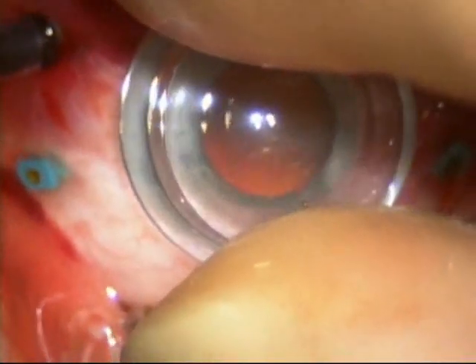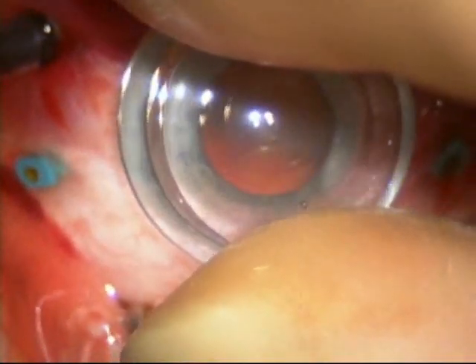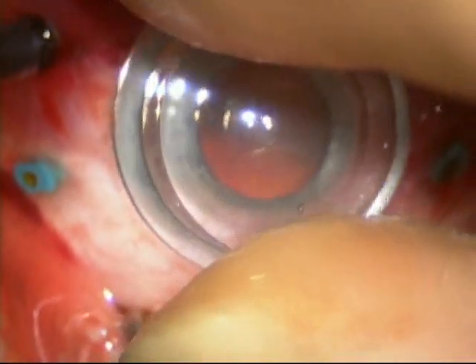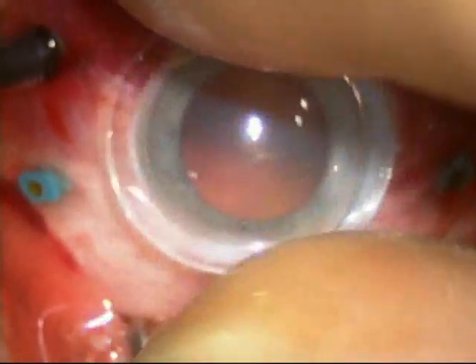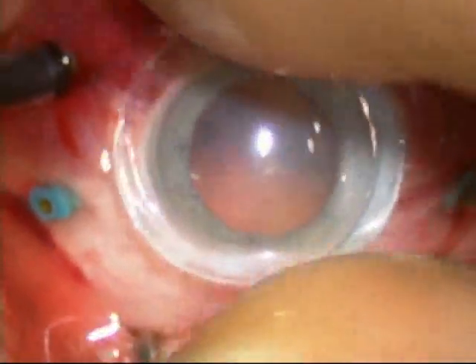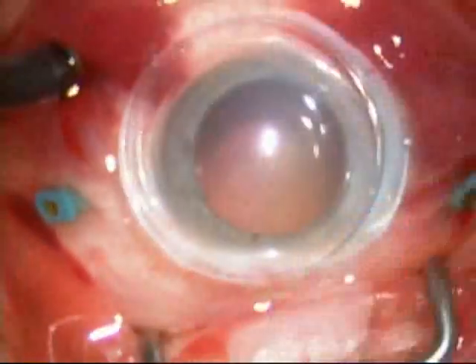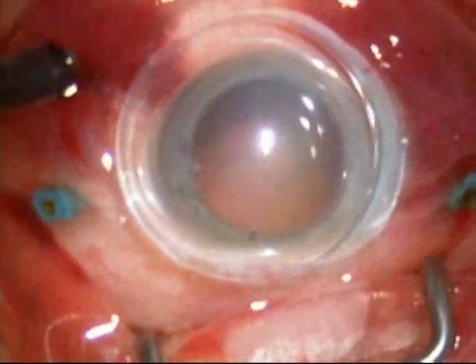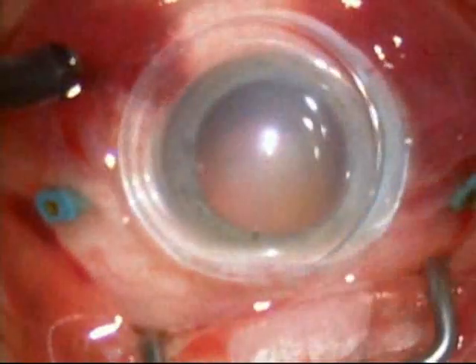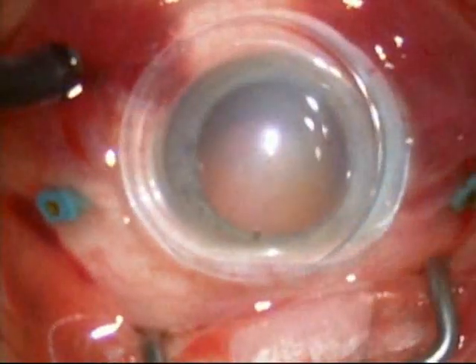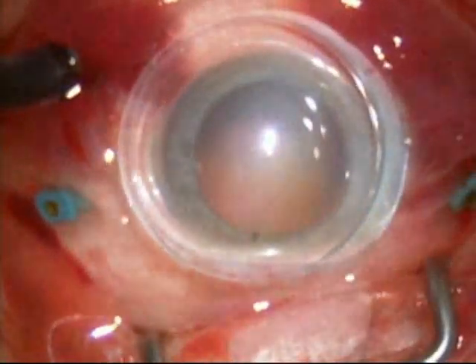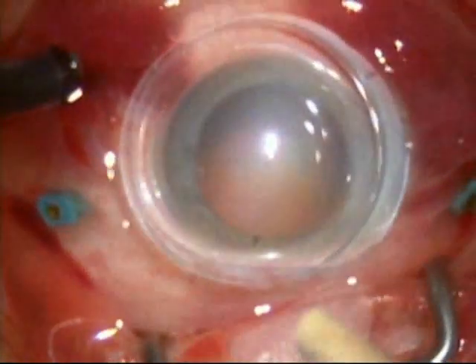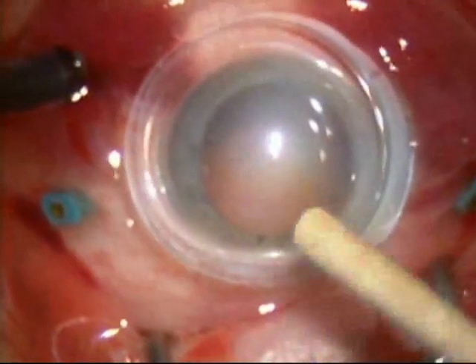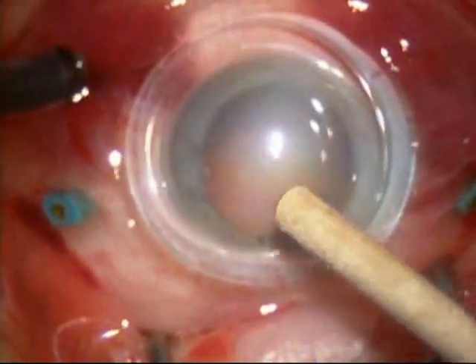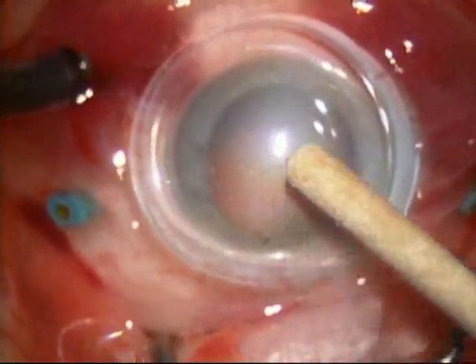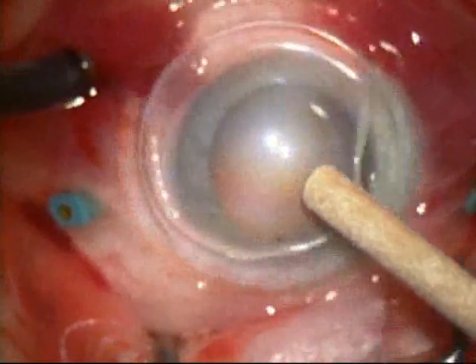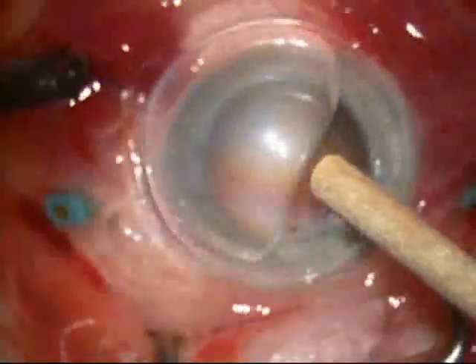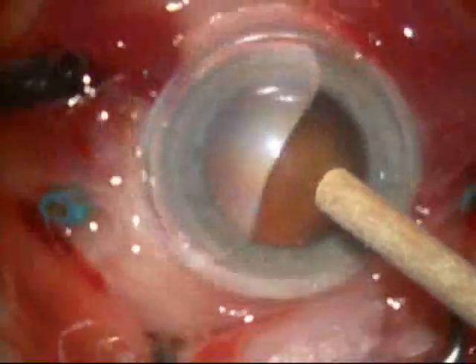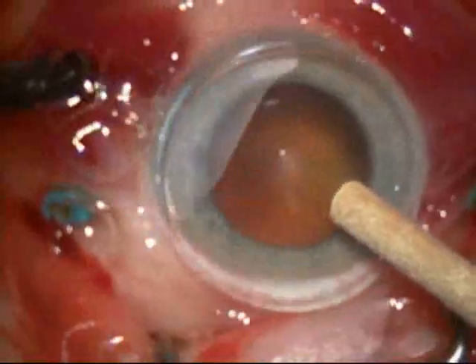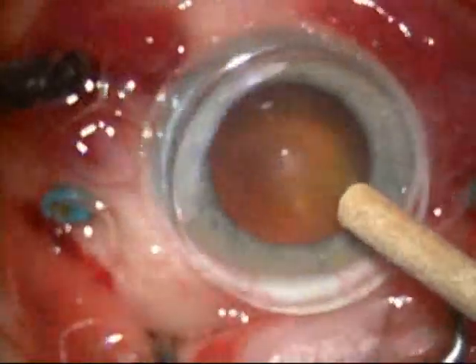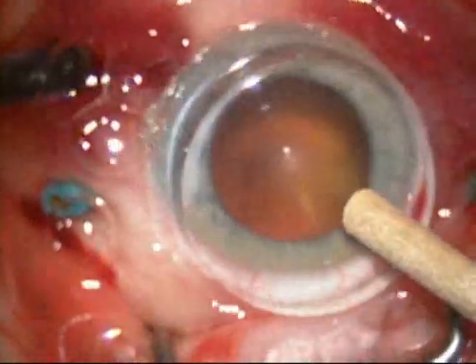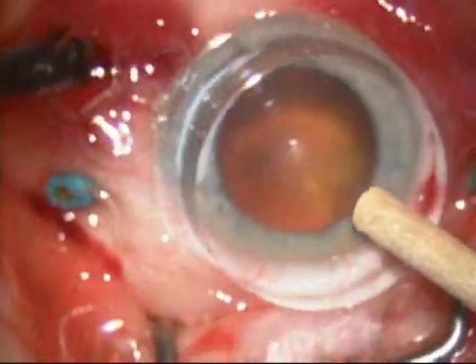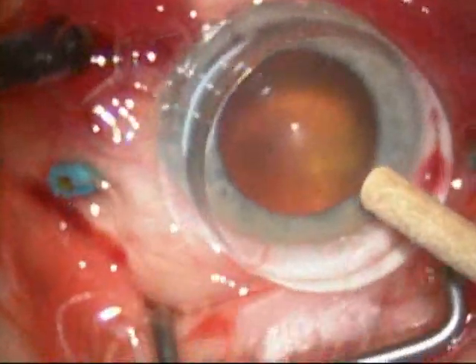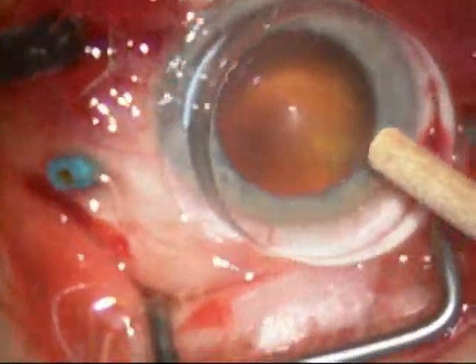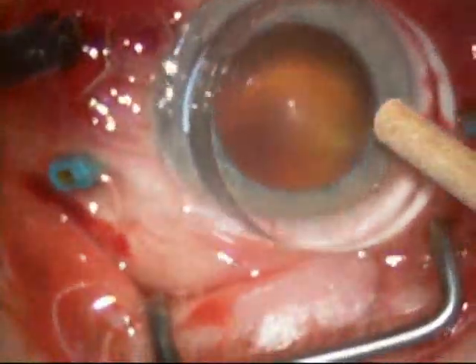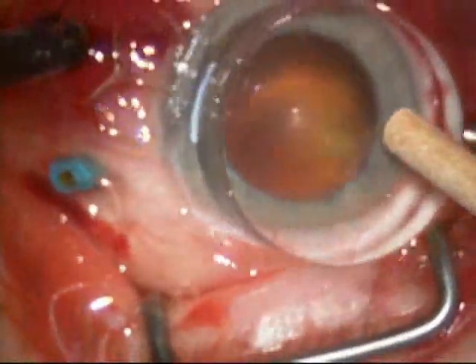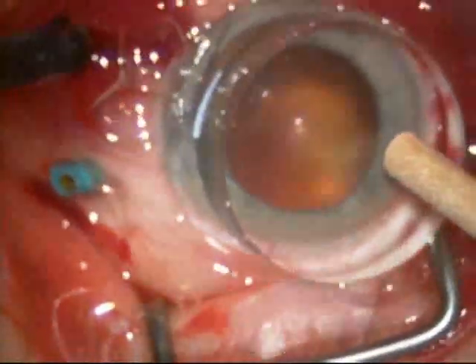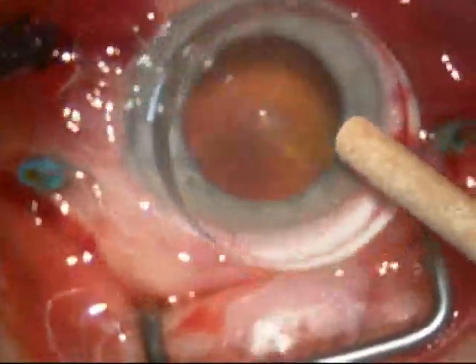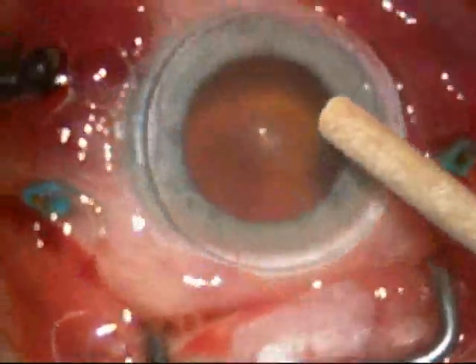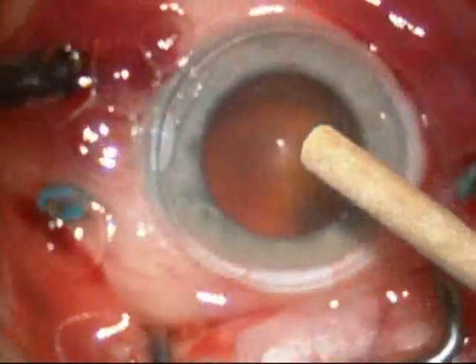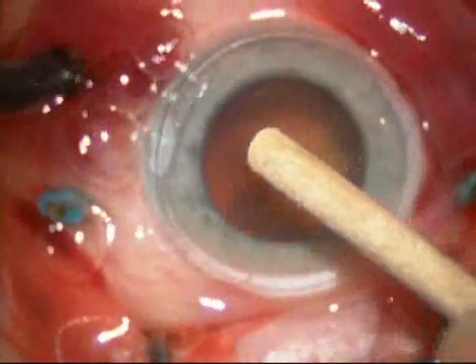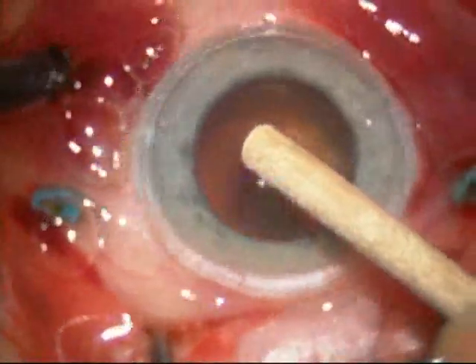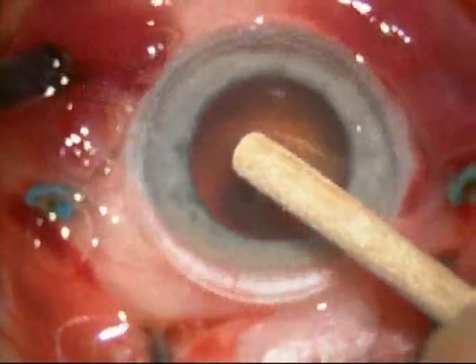Once the vitreous is removed, a high-resolution contact lens is placed on the eye. You're seeing that here.